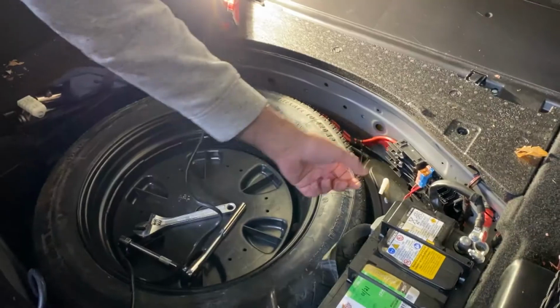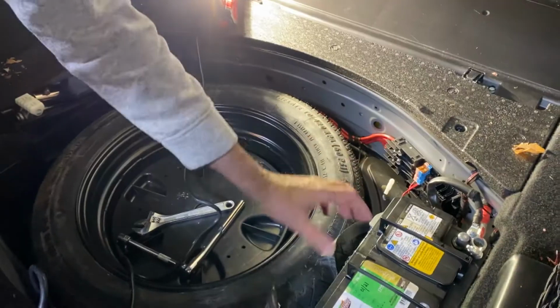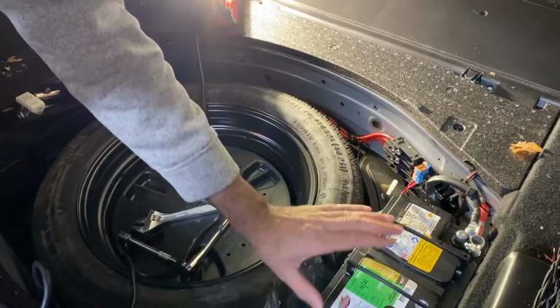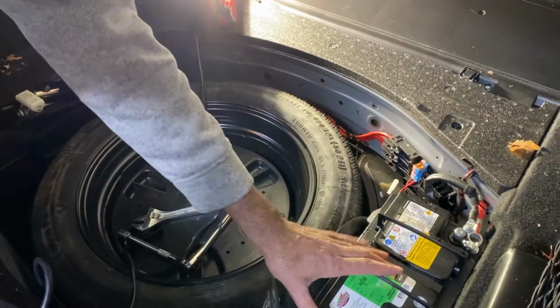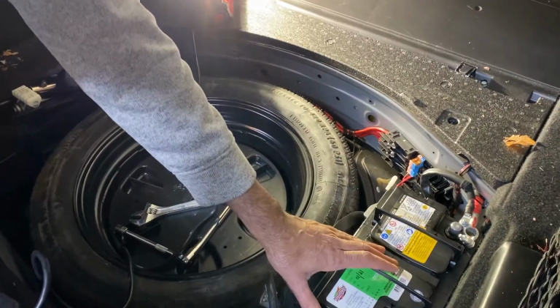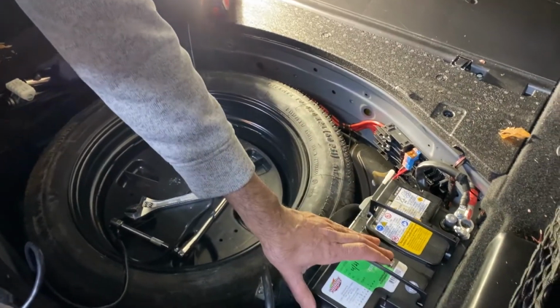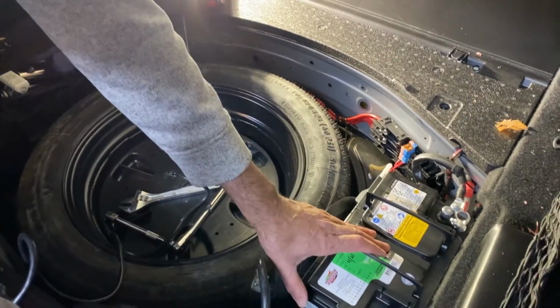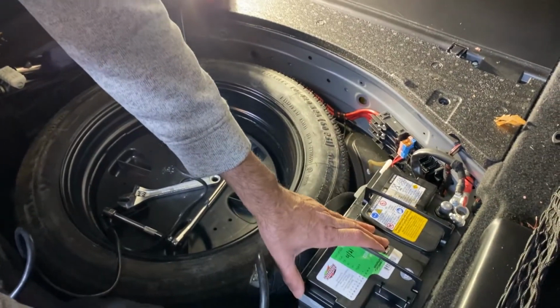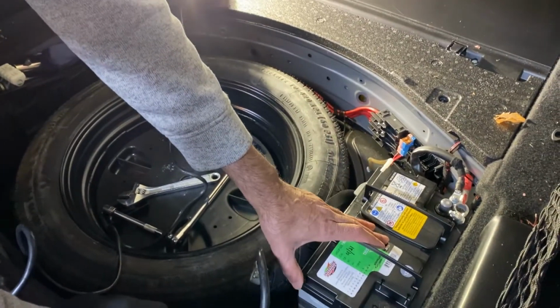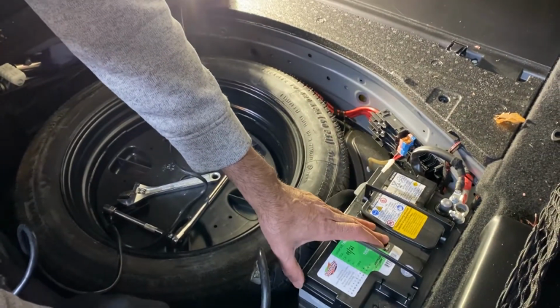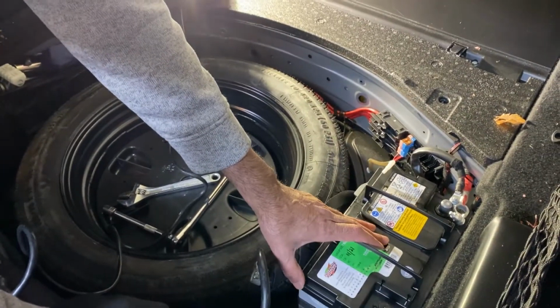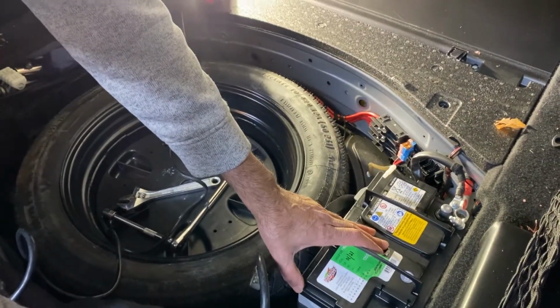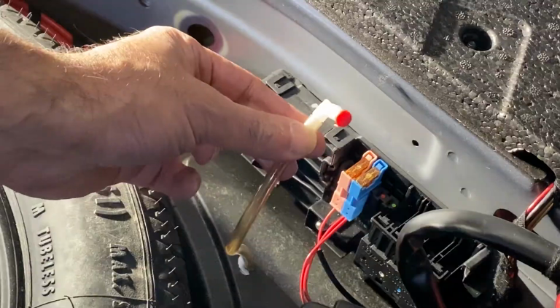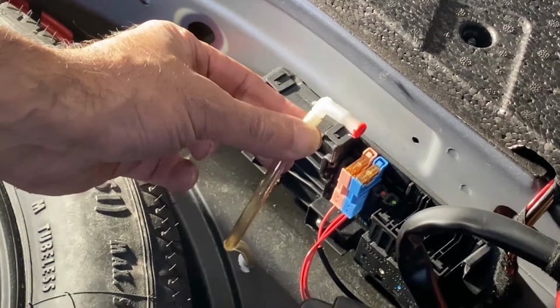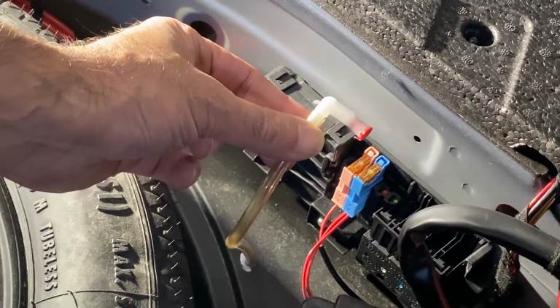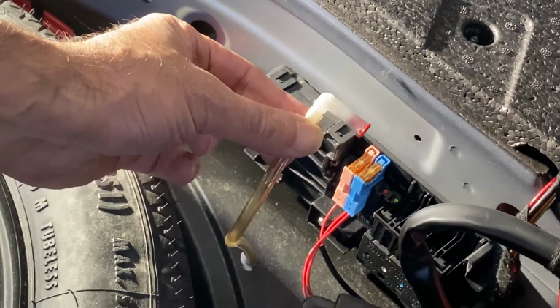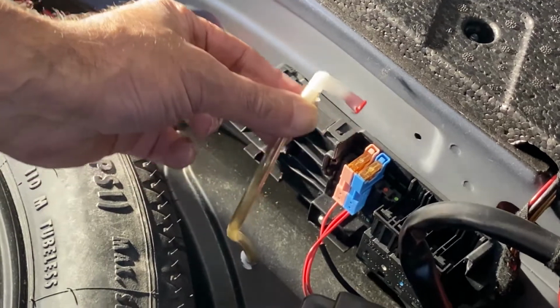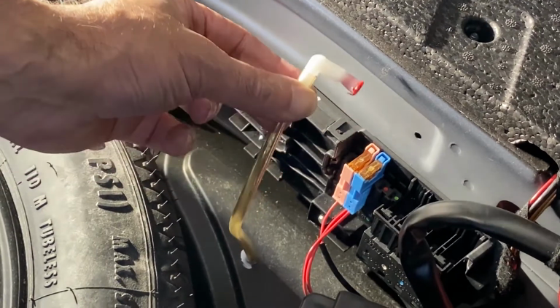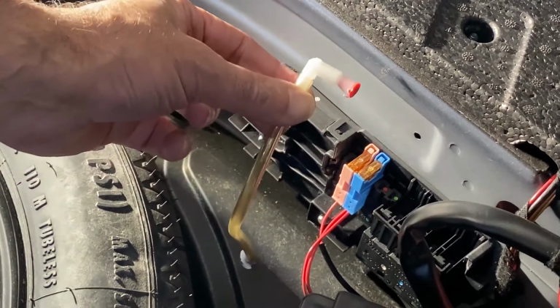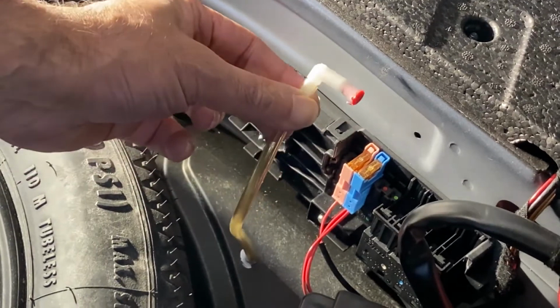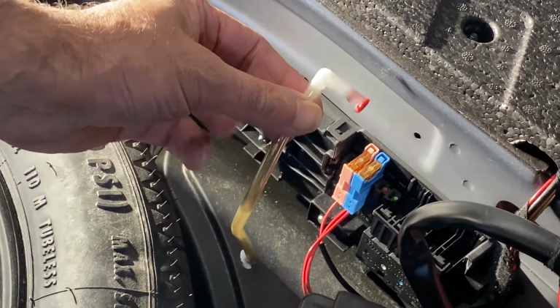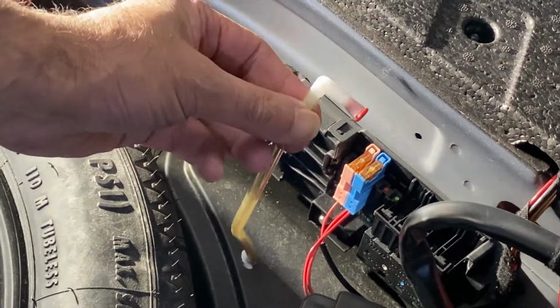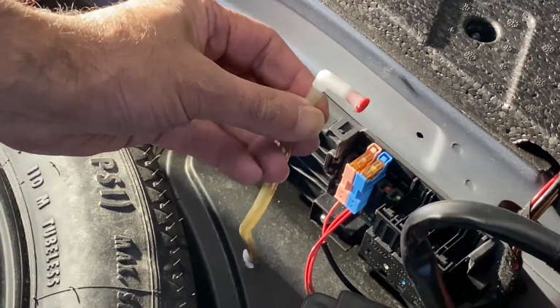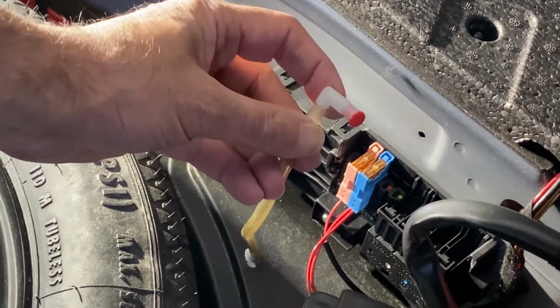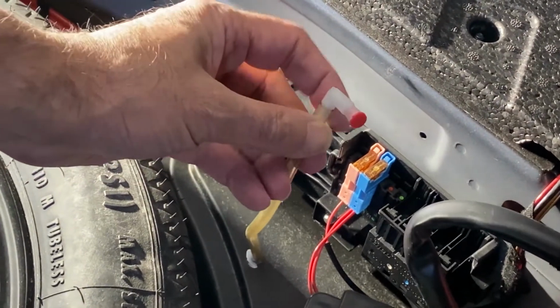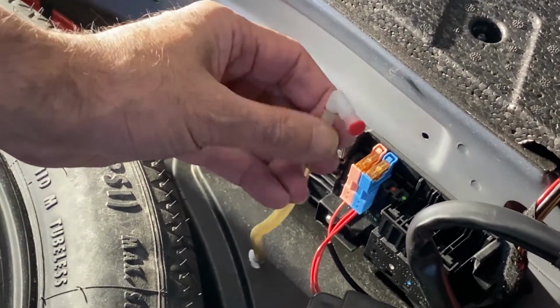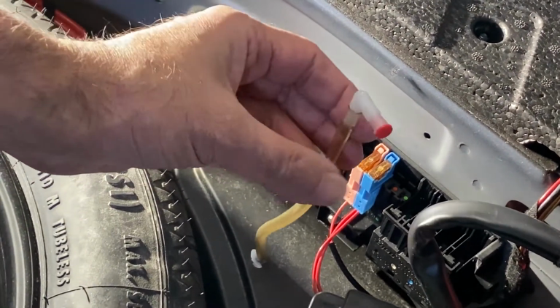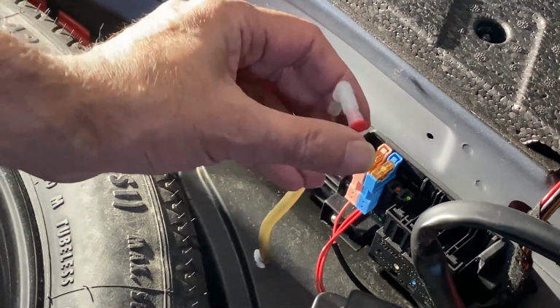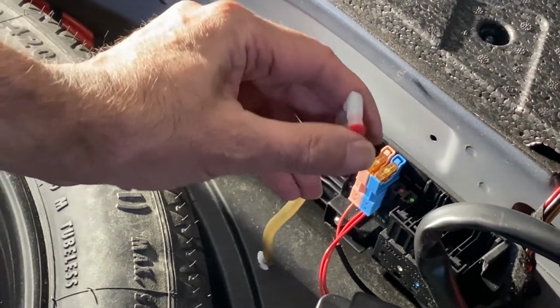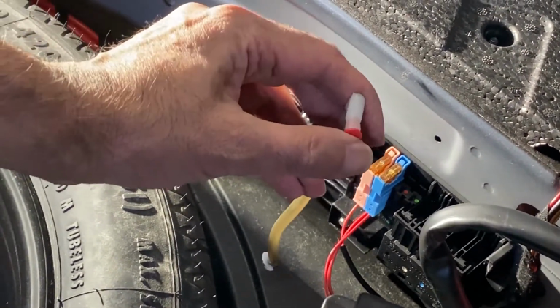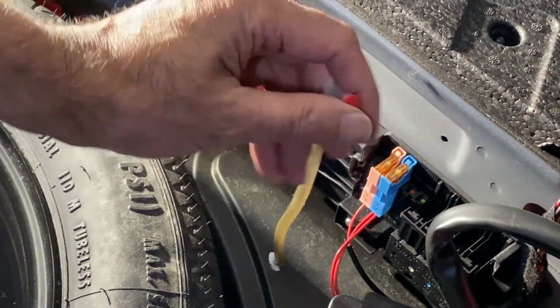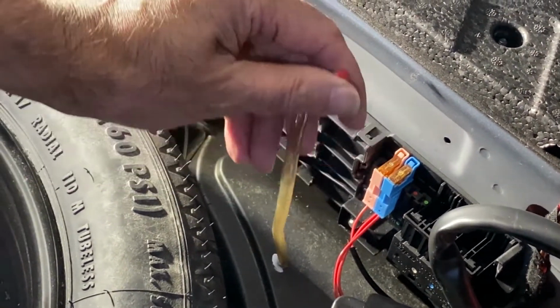The gel batteries don't need to be vented. But you don't want moisture coming in from underneath into your battery compartment.